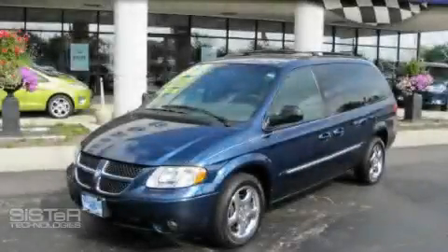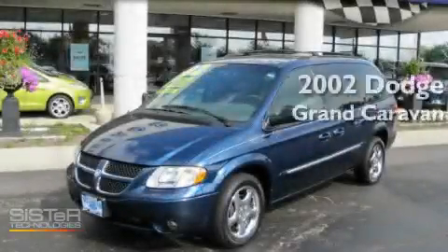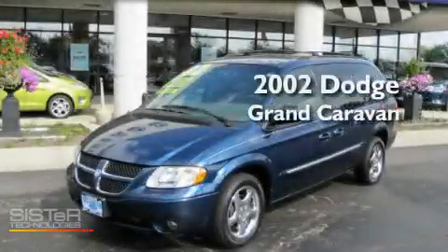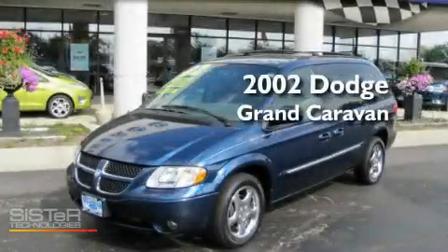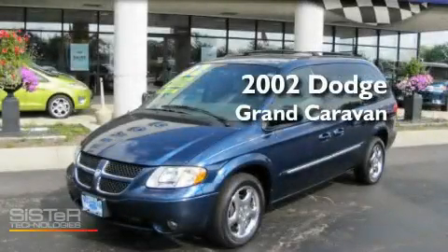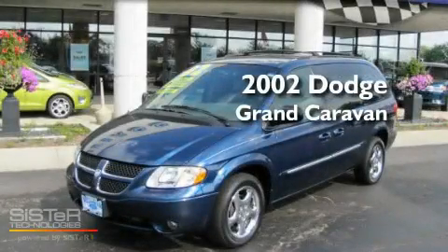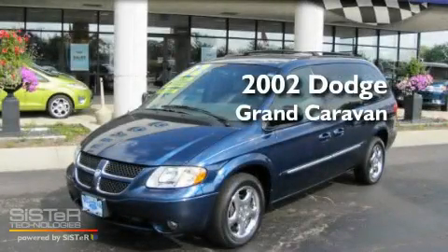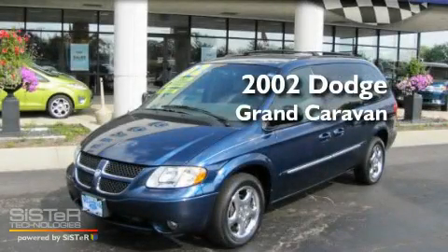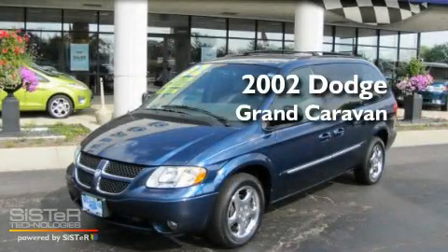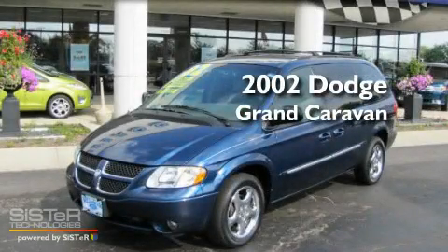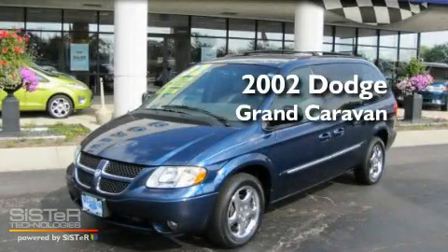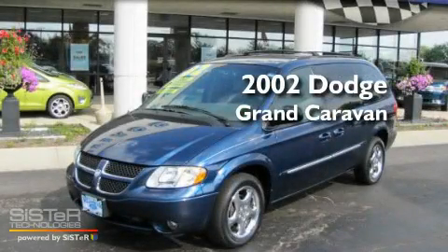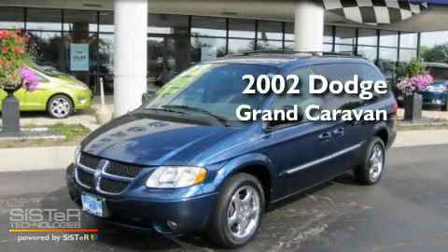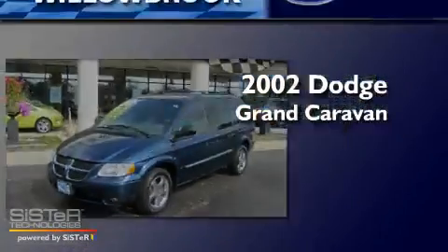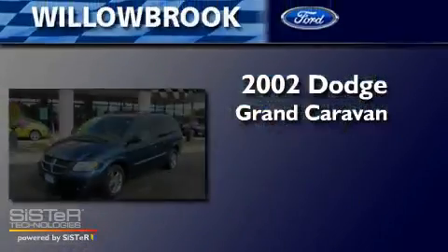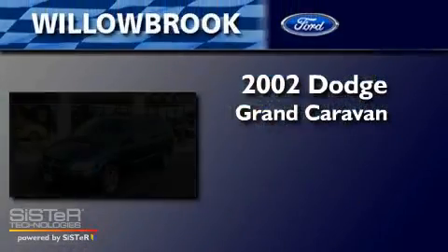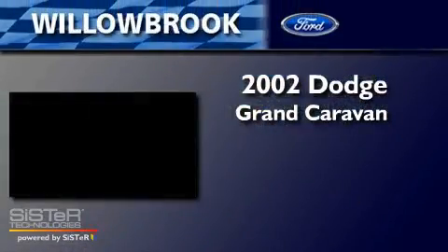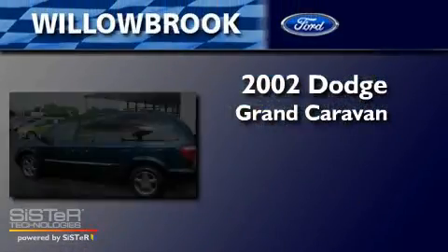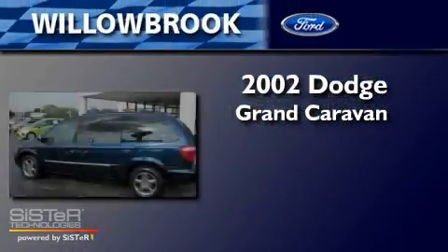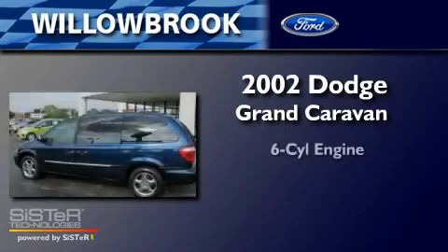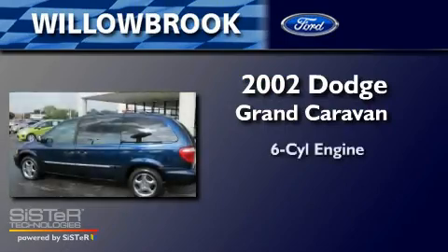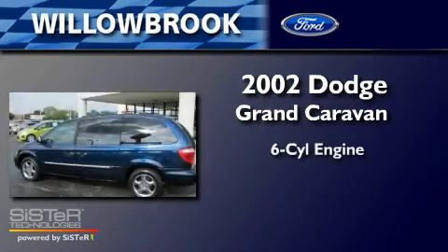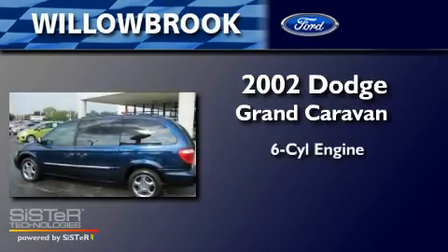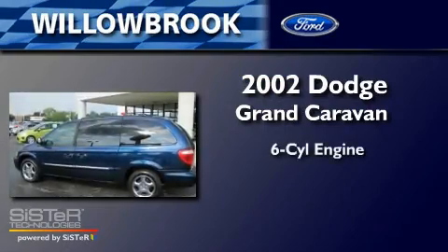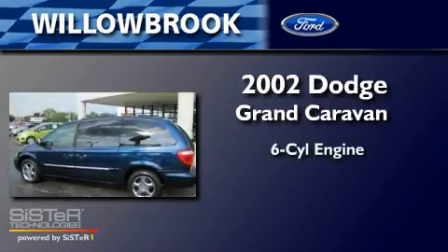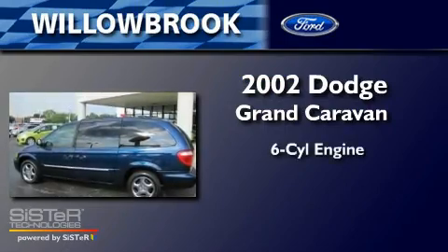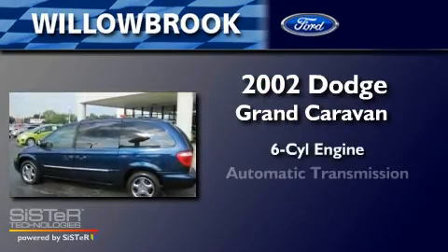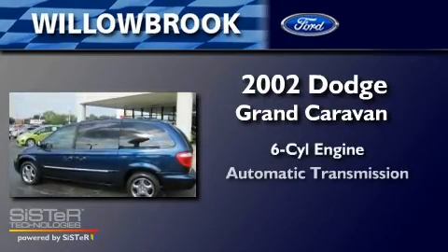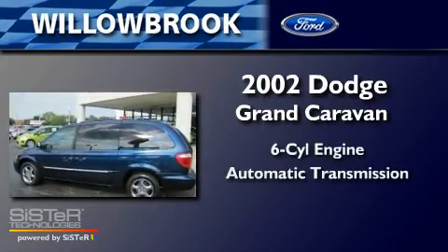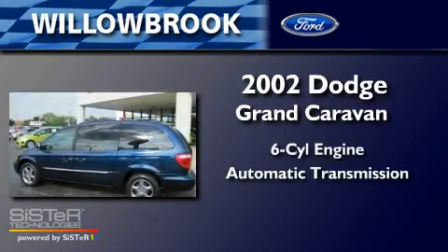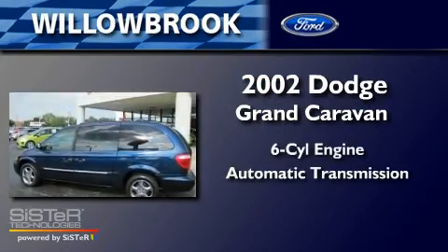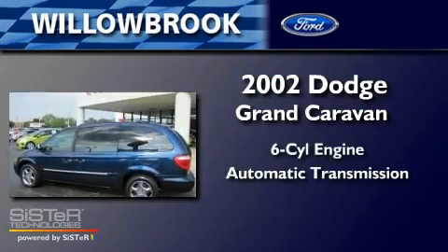This is a 2002 Dodge Grand Caravan. It has a six-cylinder engine and an automatic transmission.